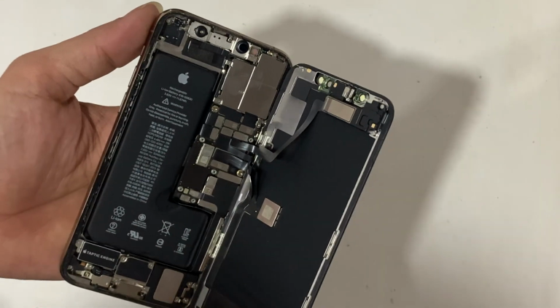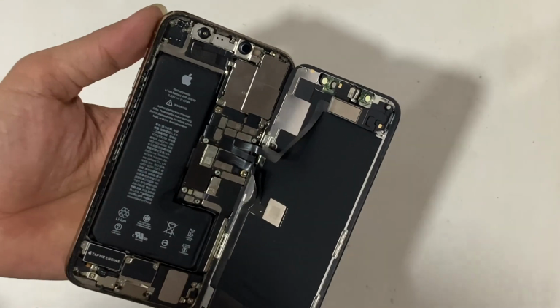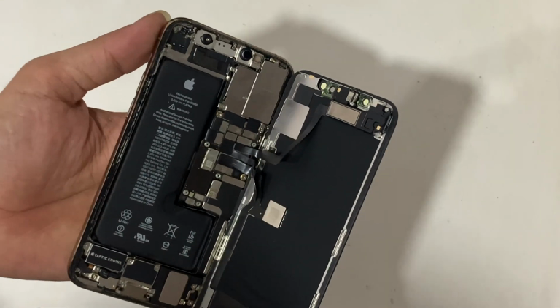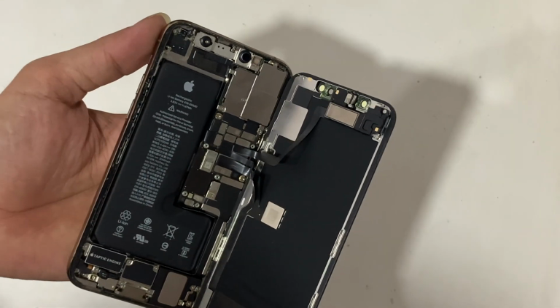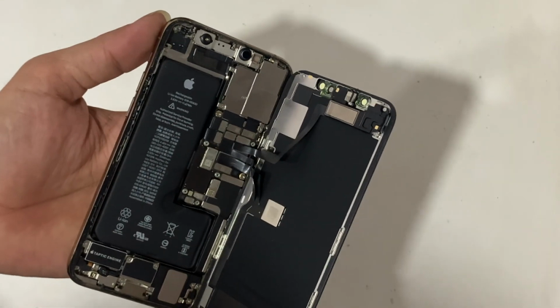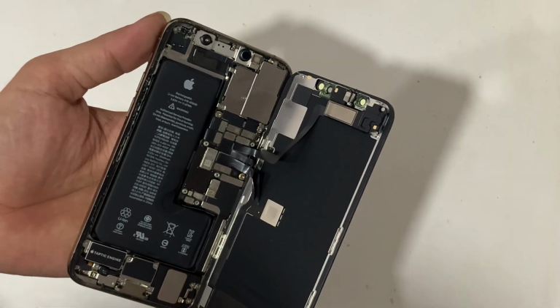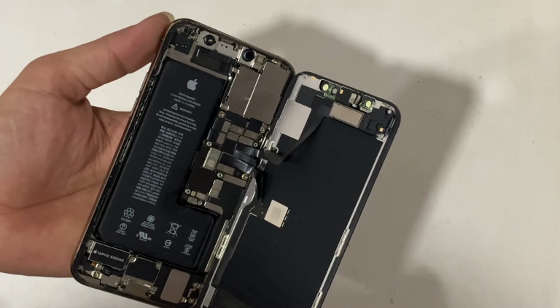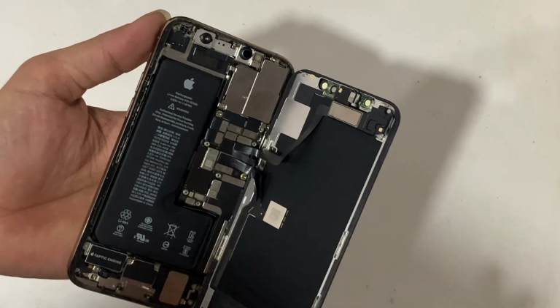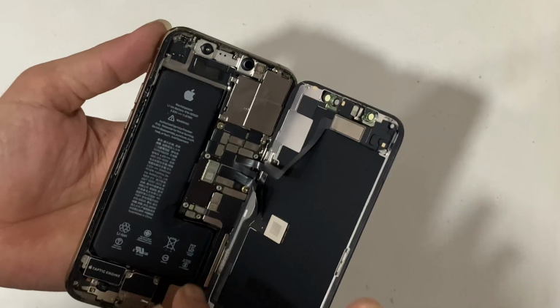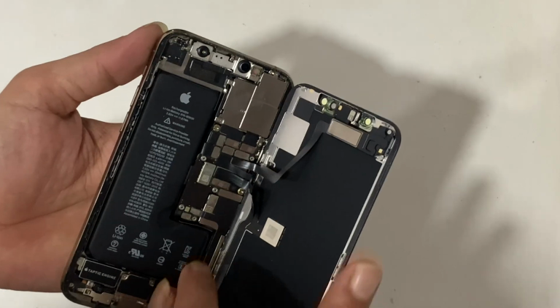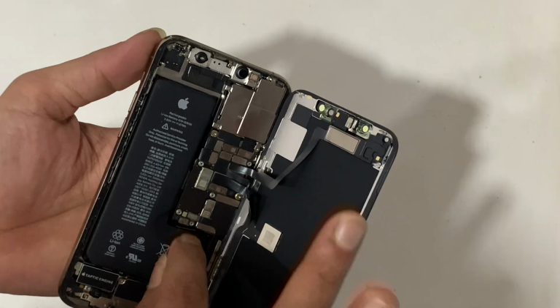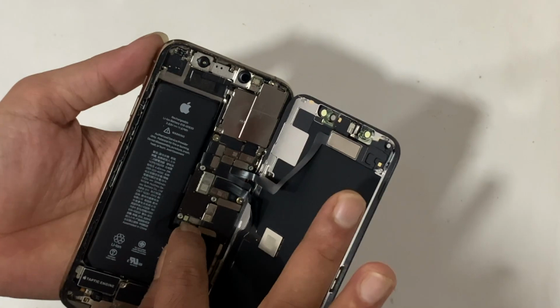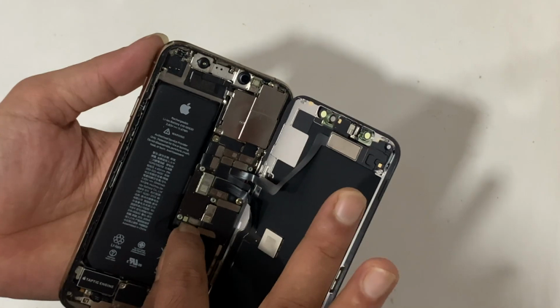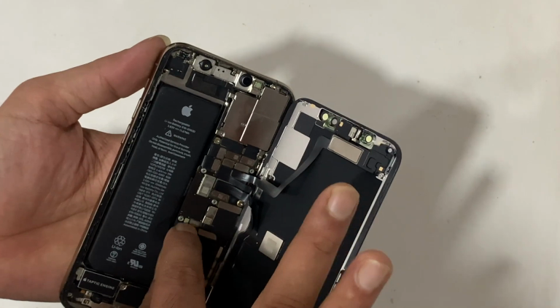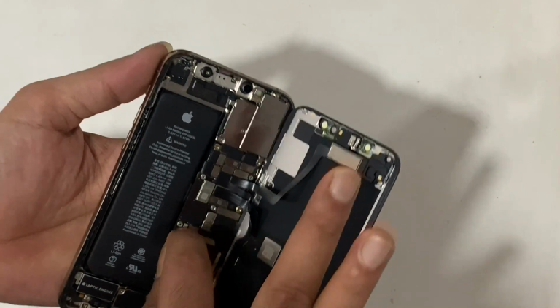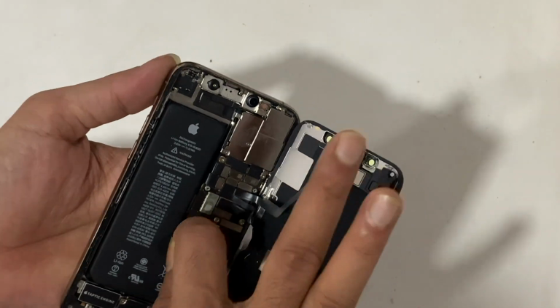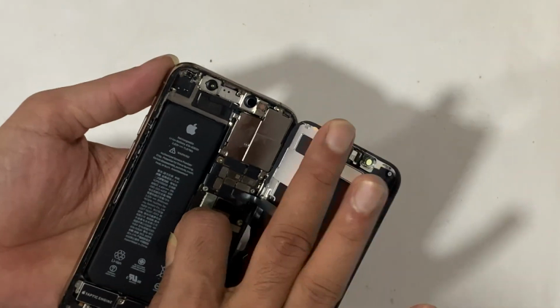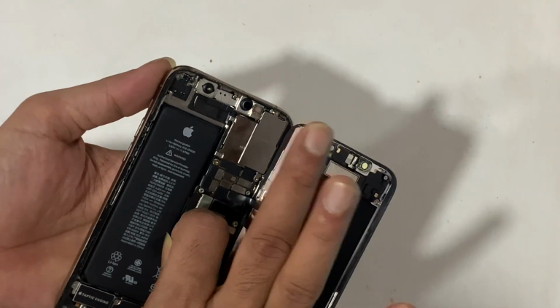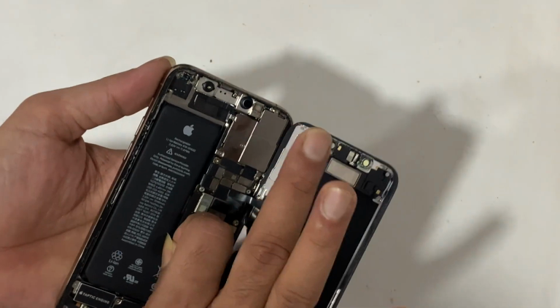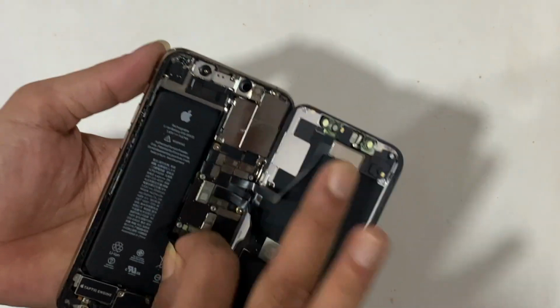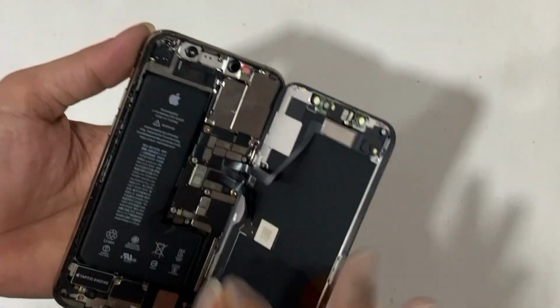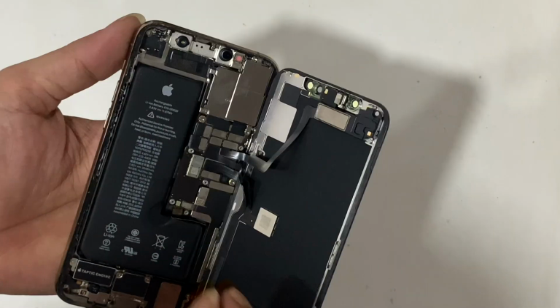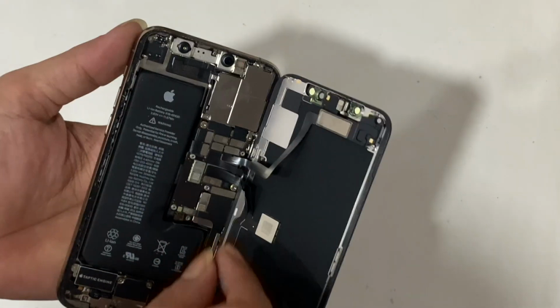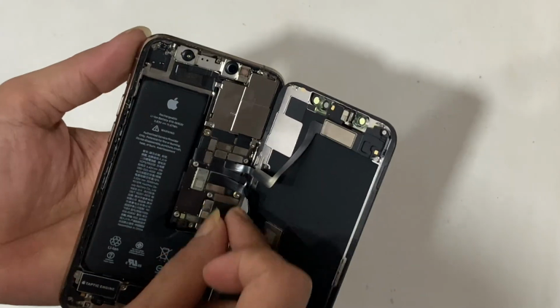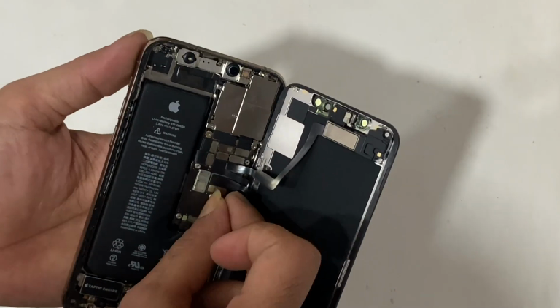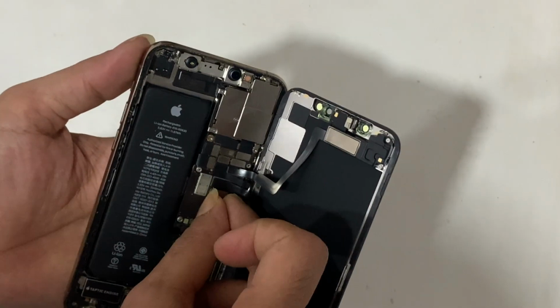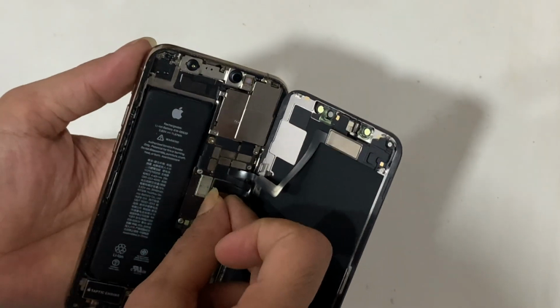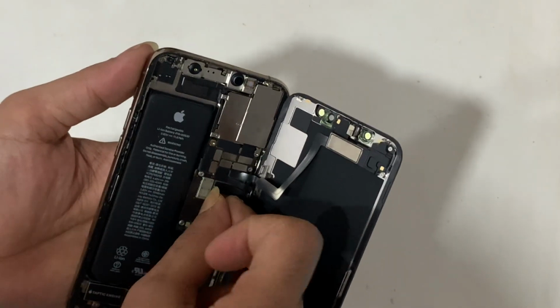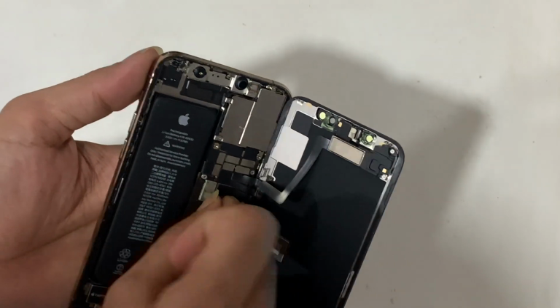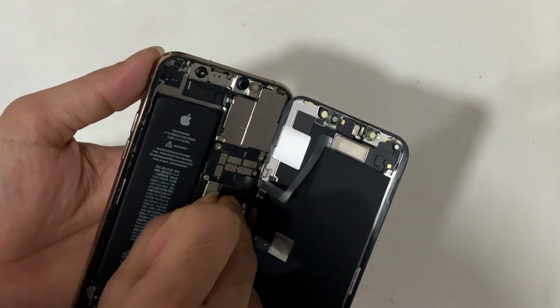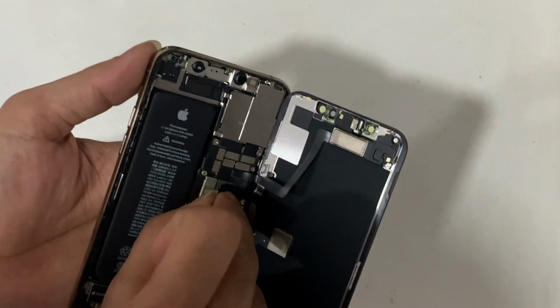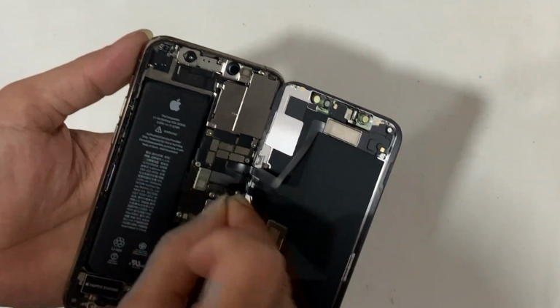Disconnect the battery first. Disconnect the LCD carefully.